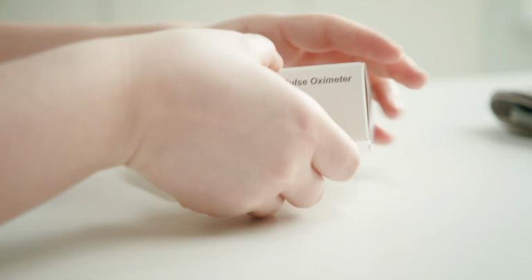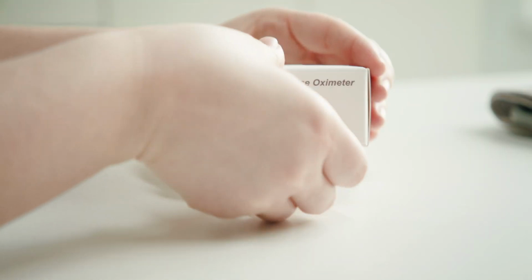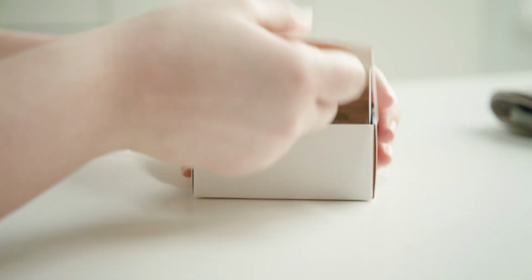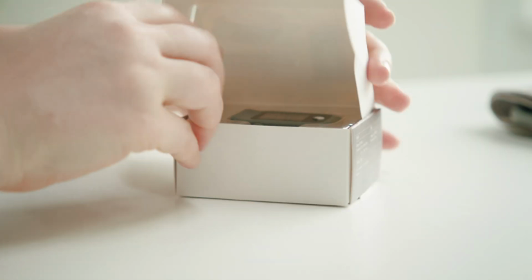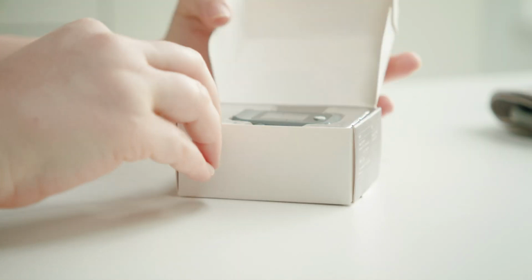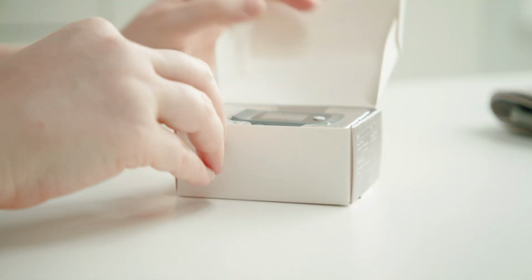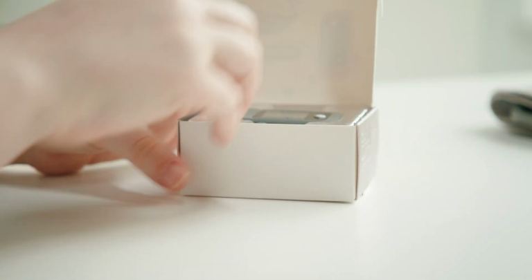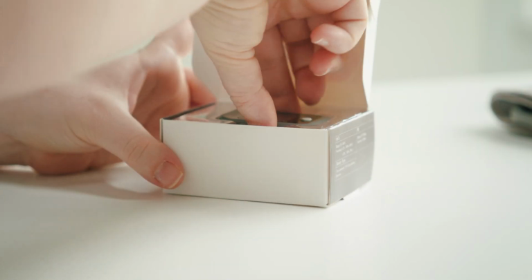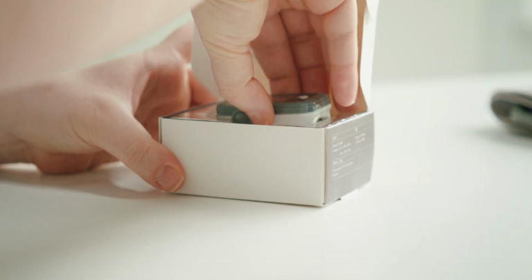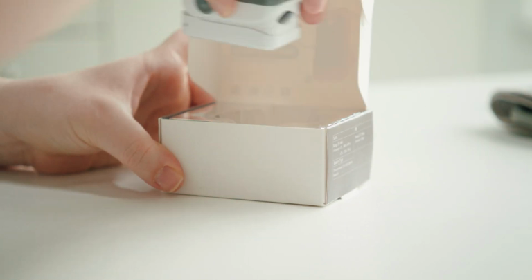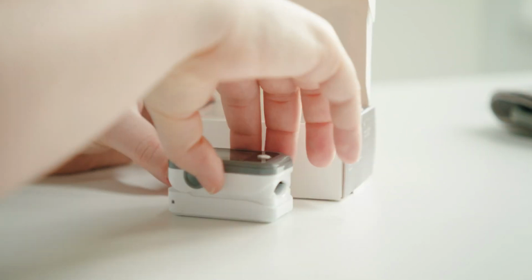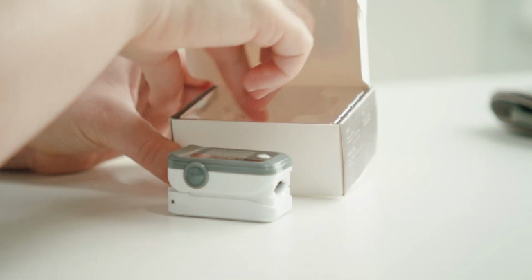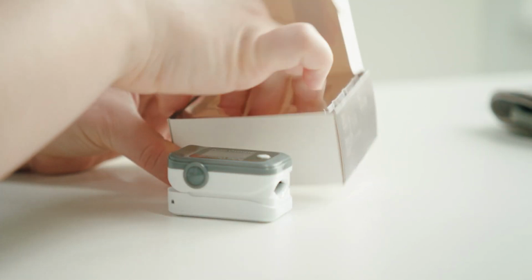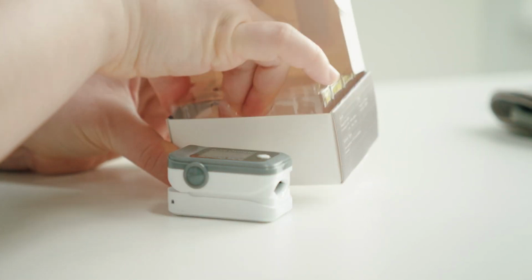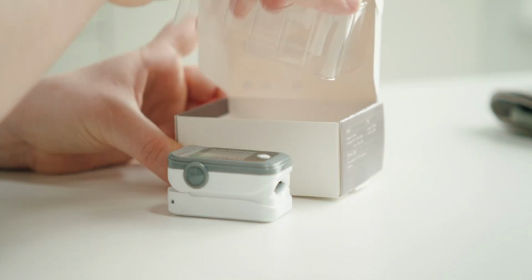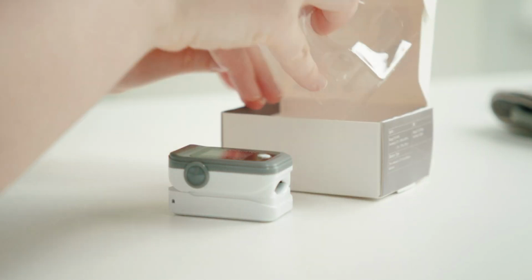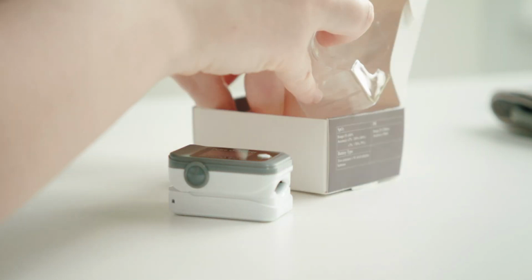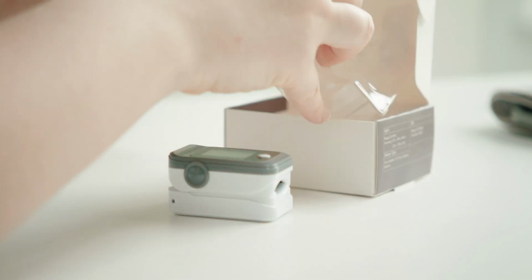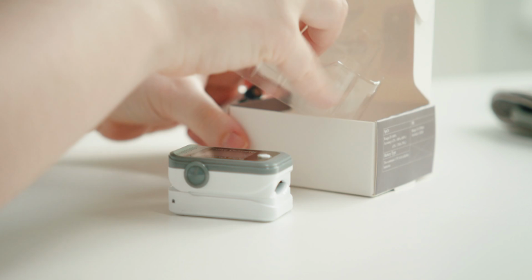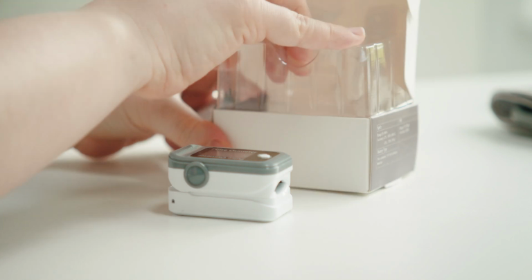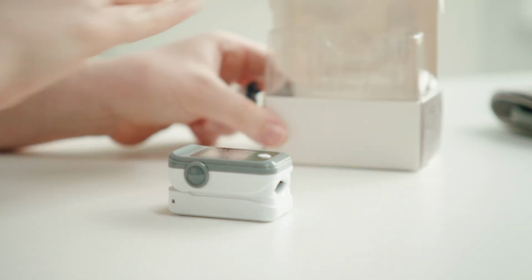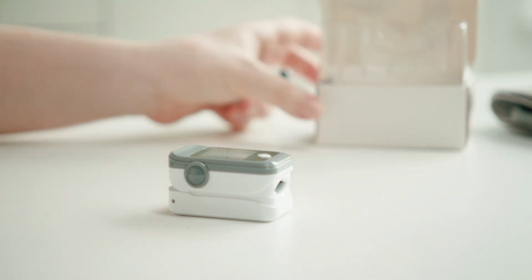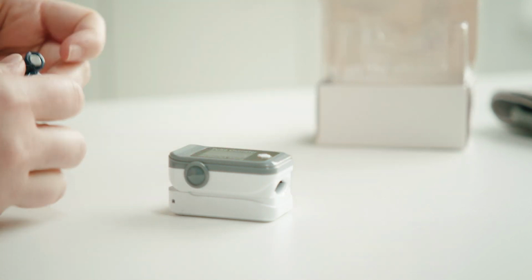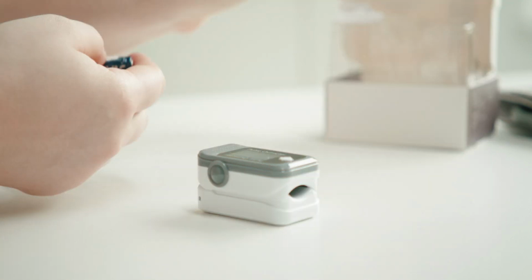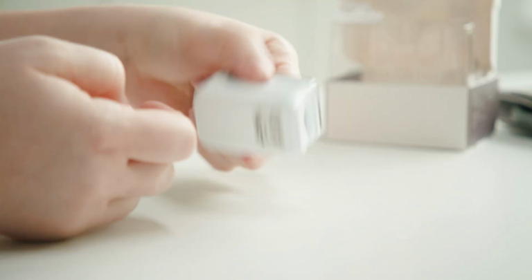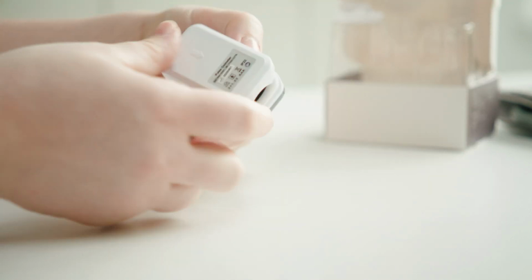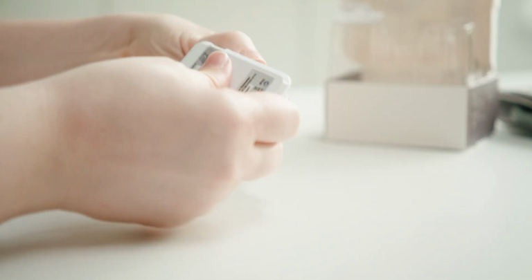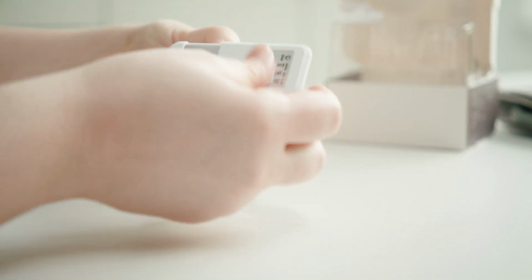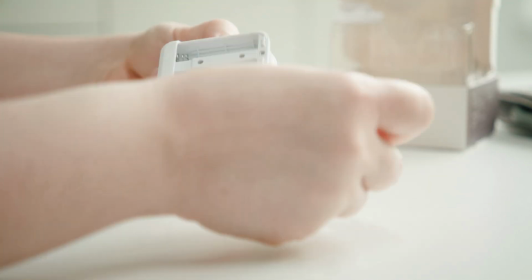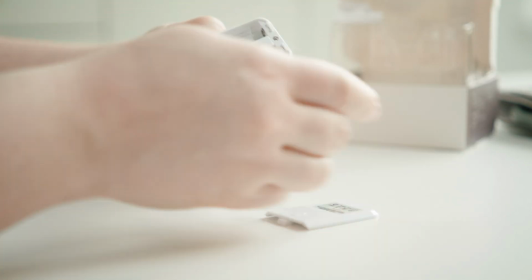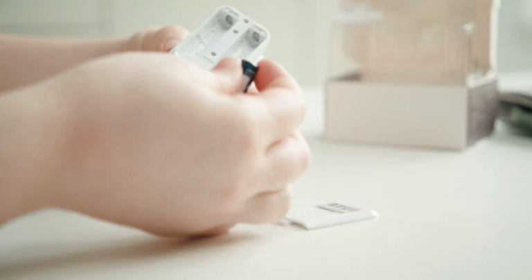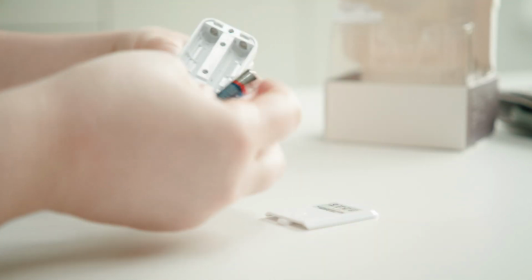Let's take a look at the pulse oximeter device. Again, make sure to install the provided batteries.